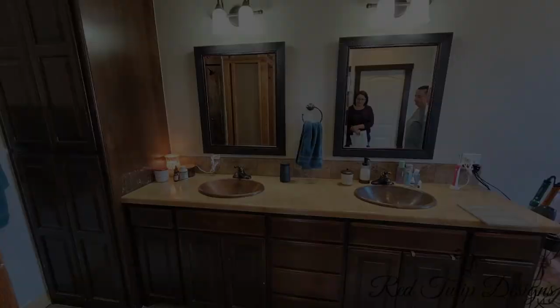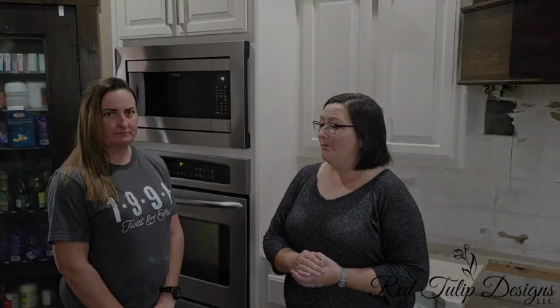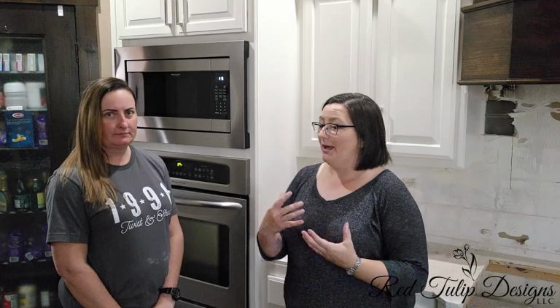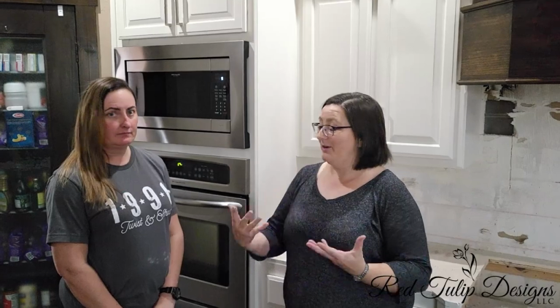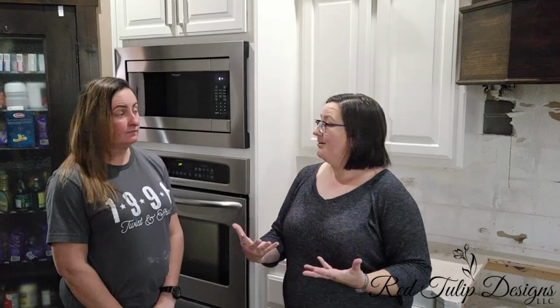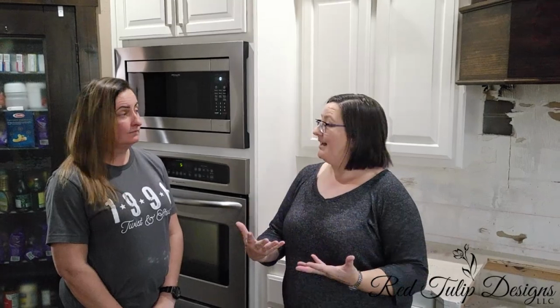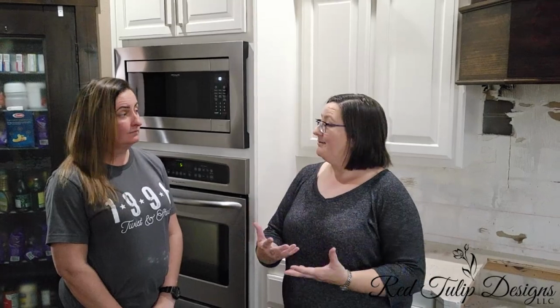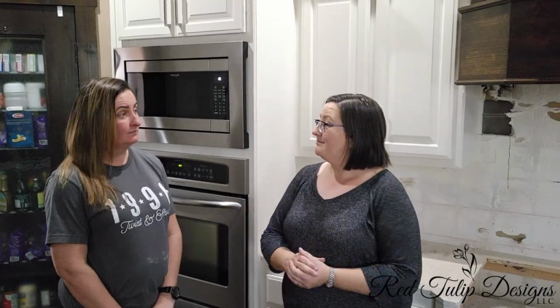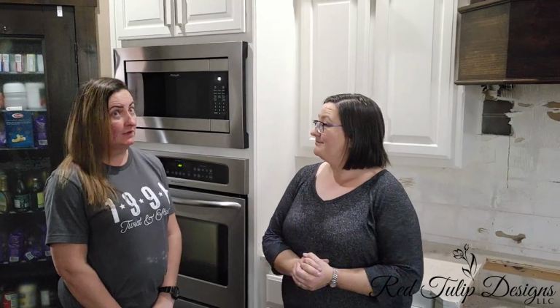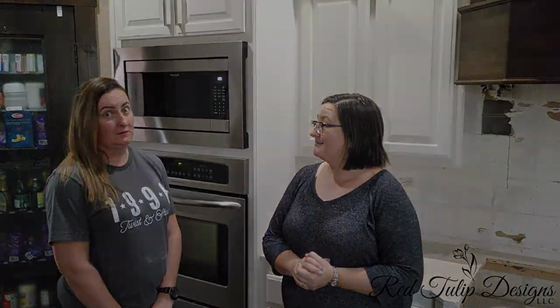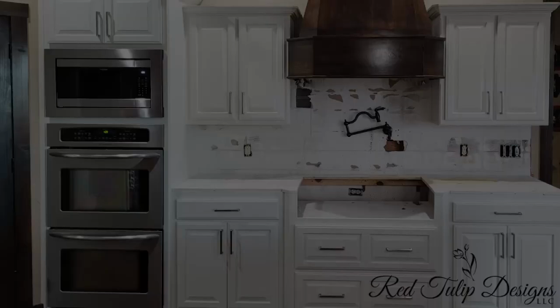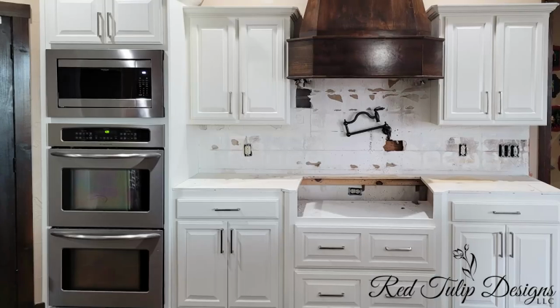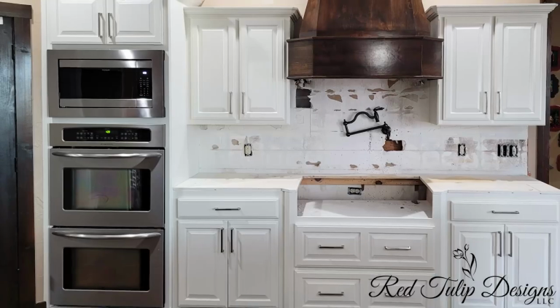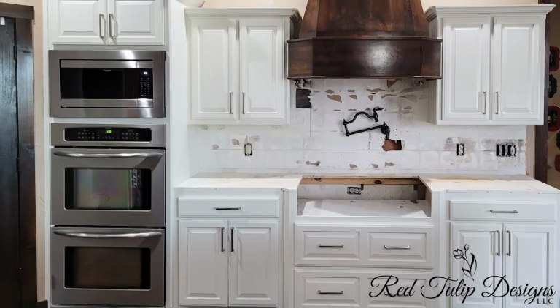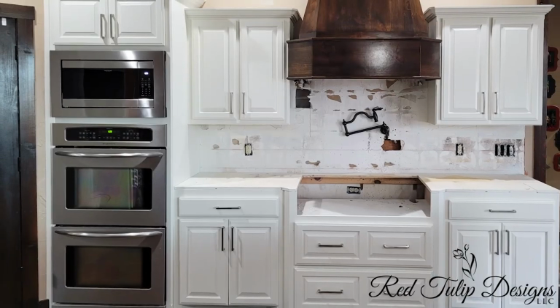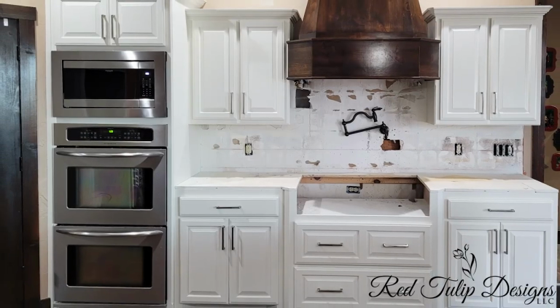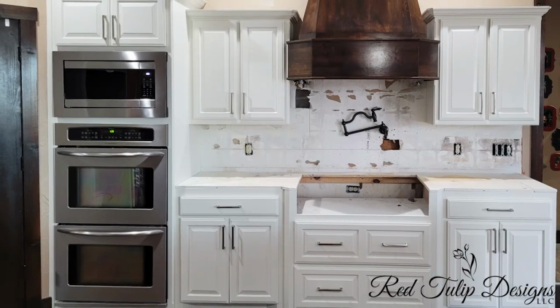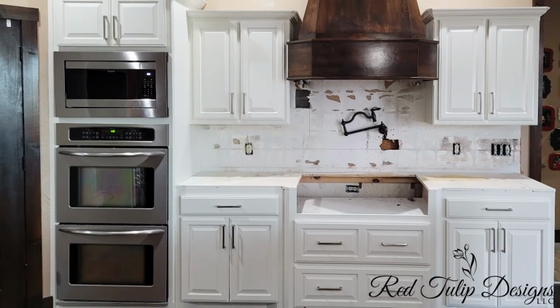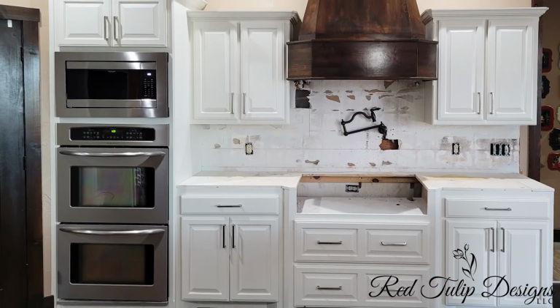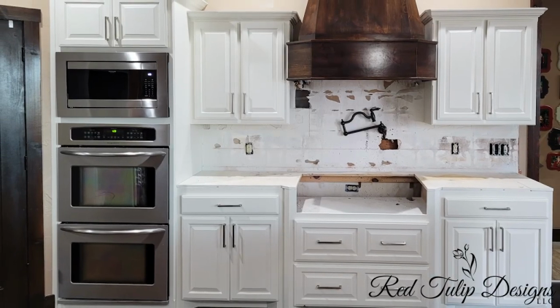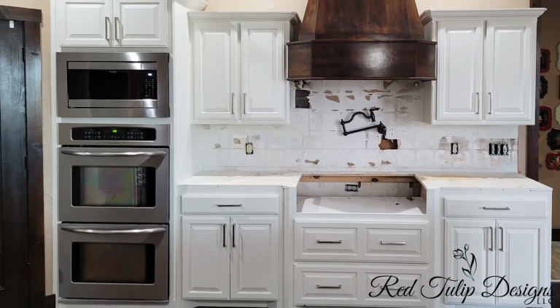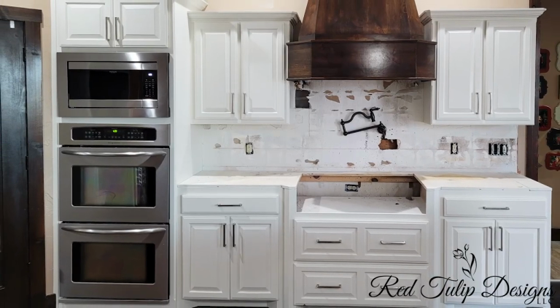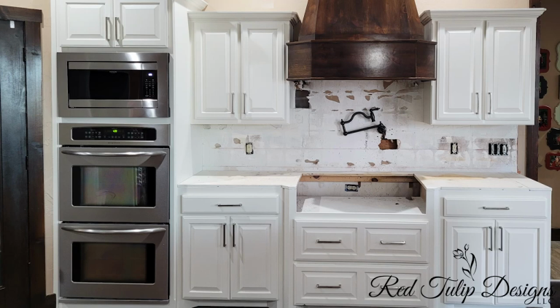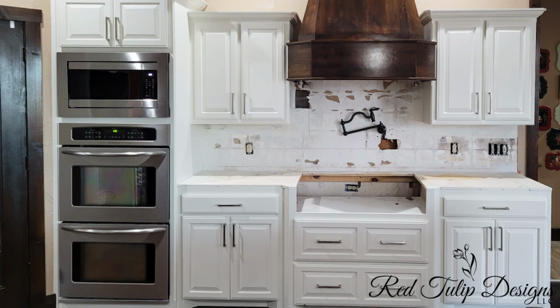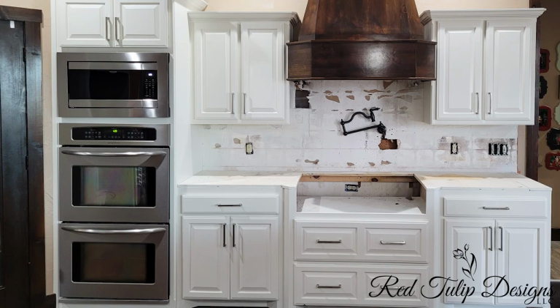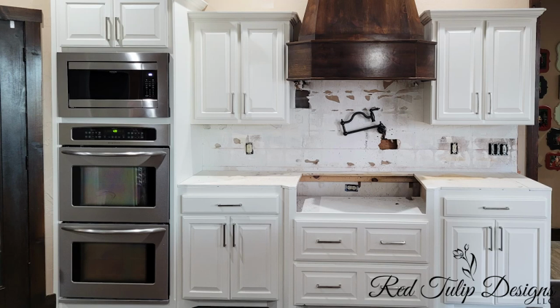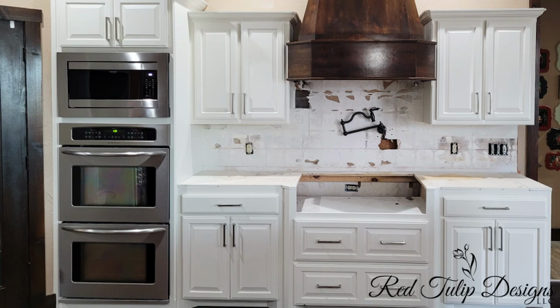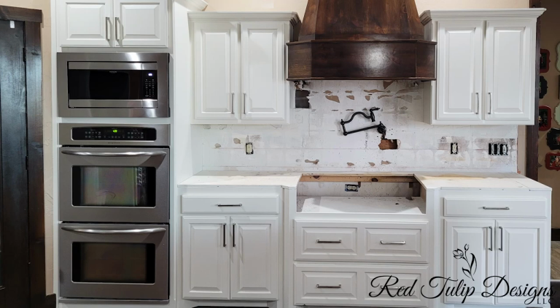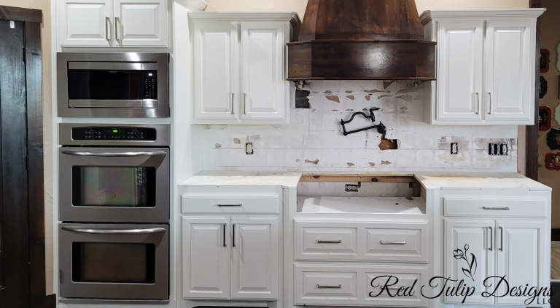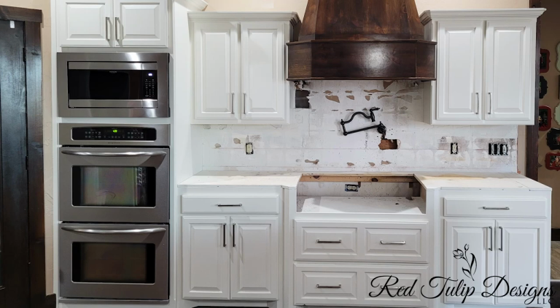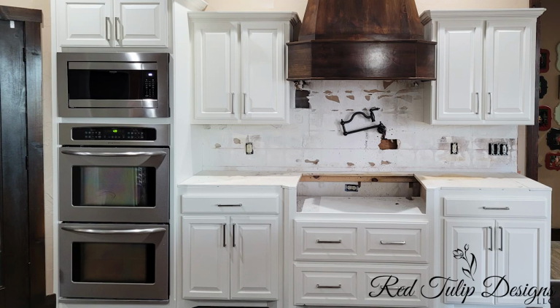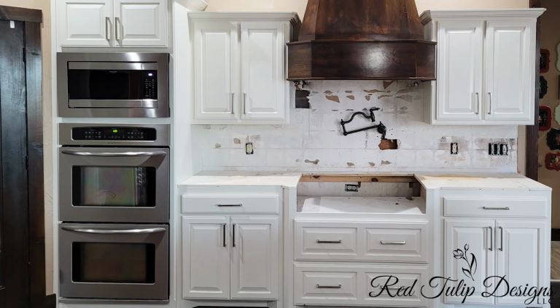Well, how do they look now? Oh, it's opened it up so much. The white just makes it look like a whole different room.